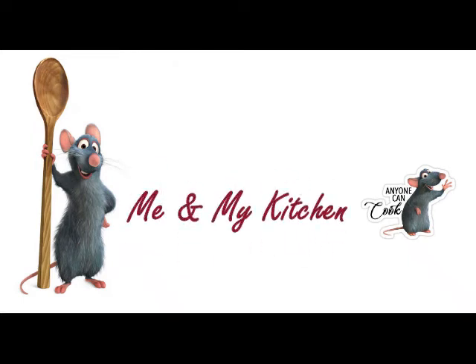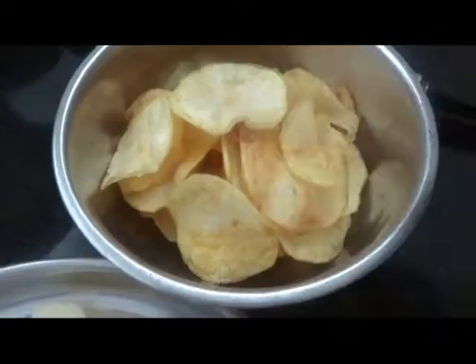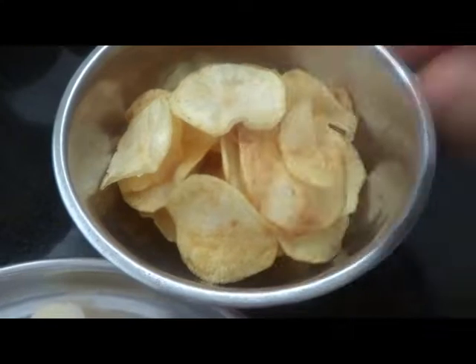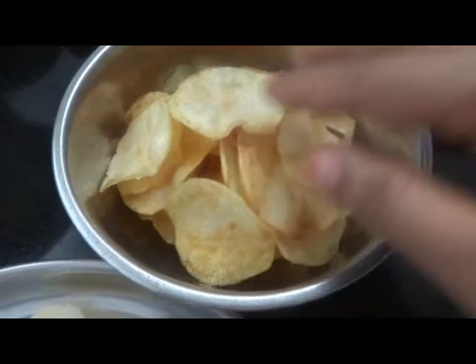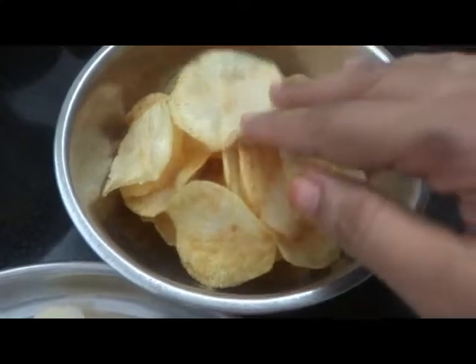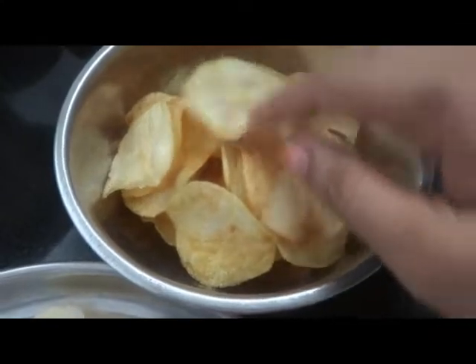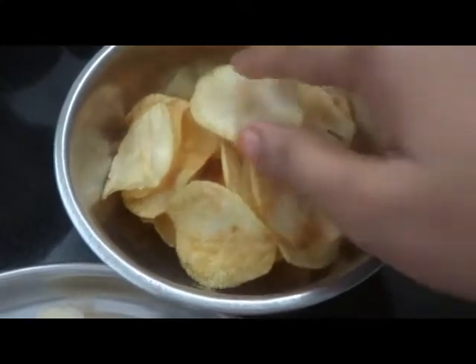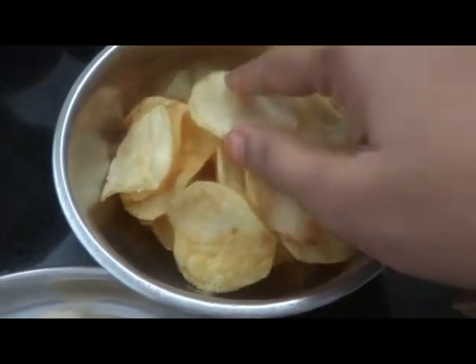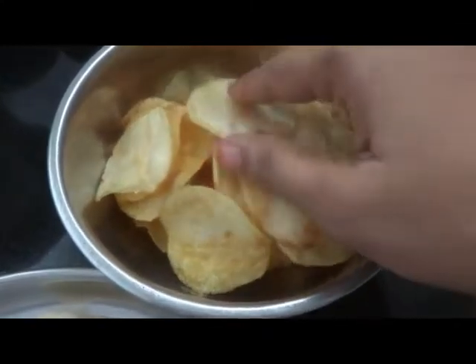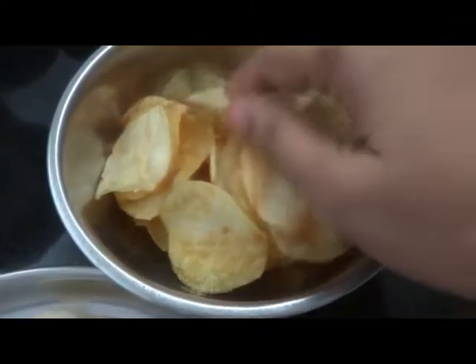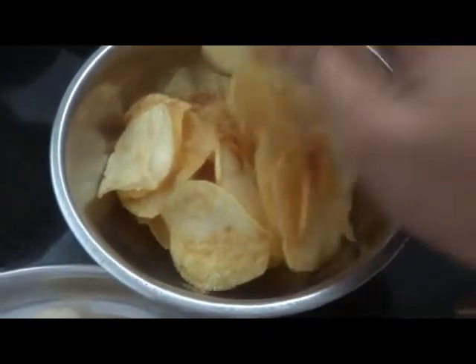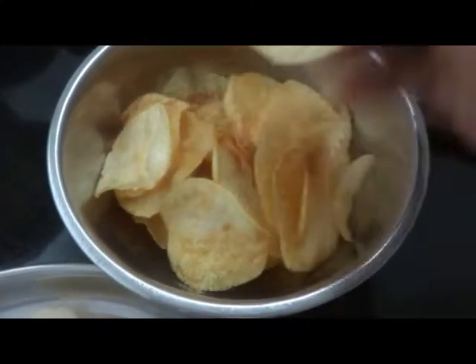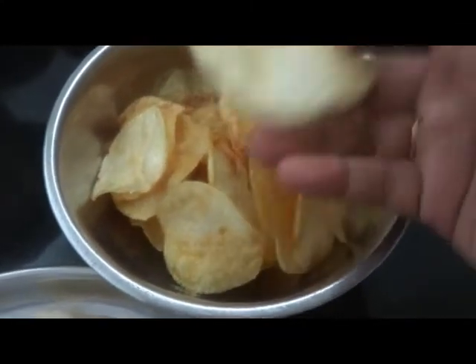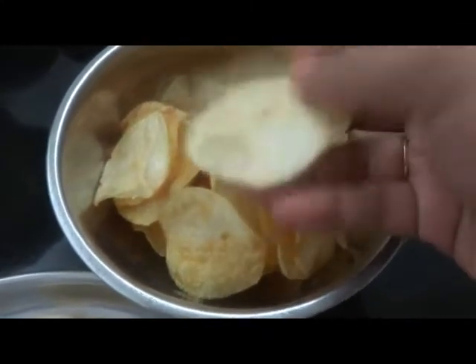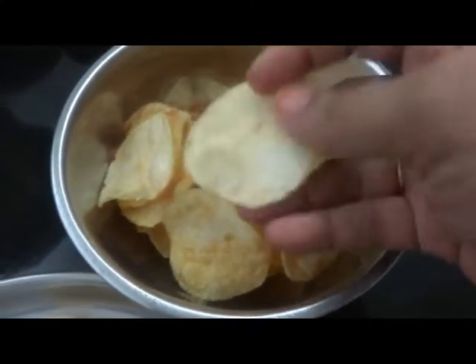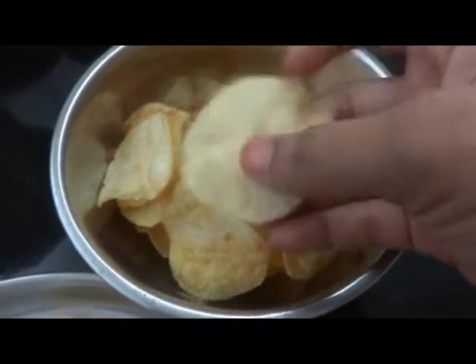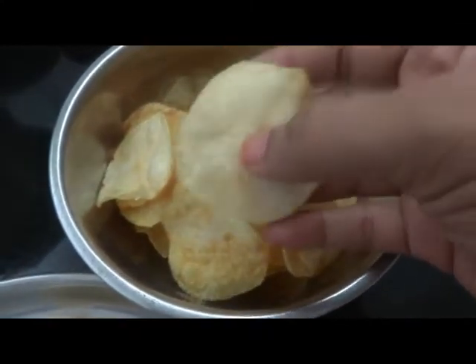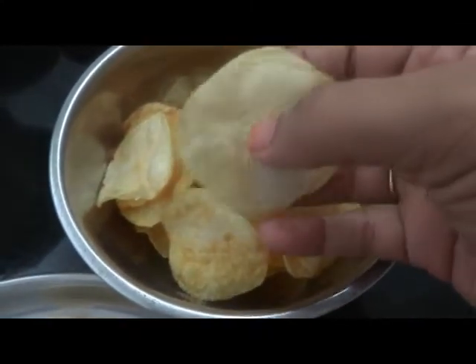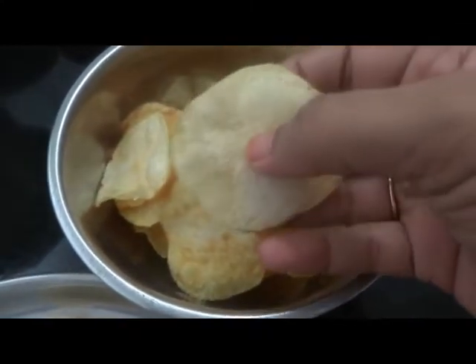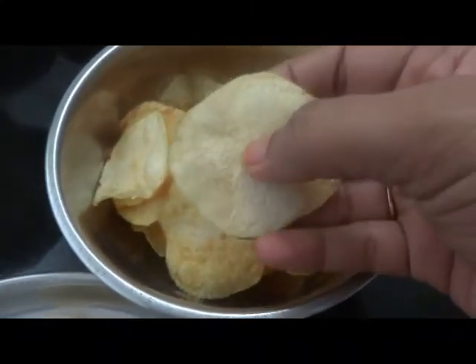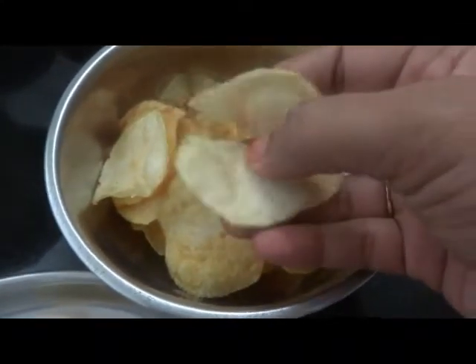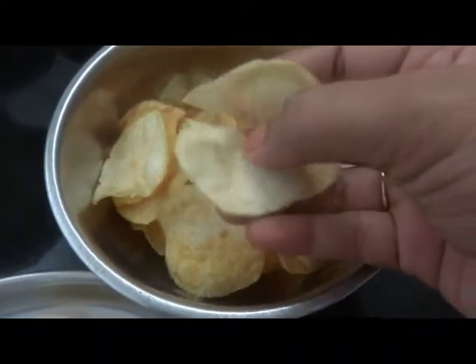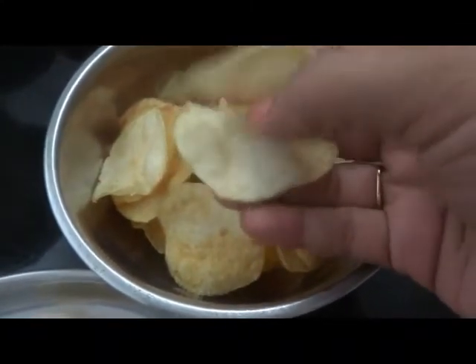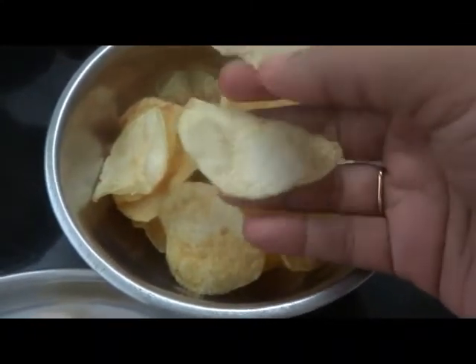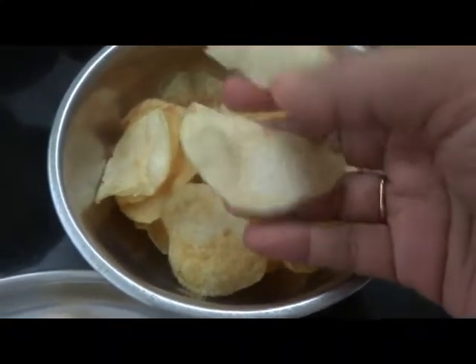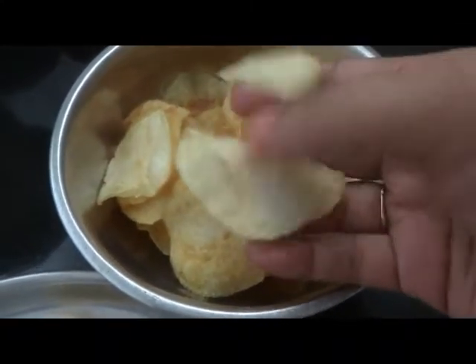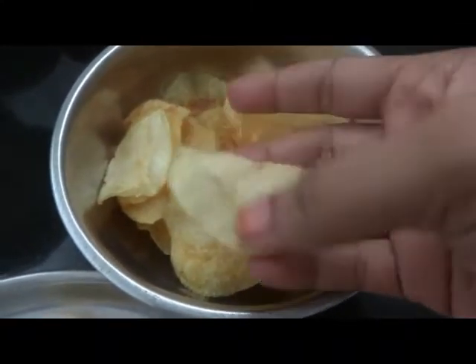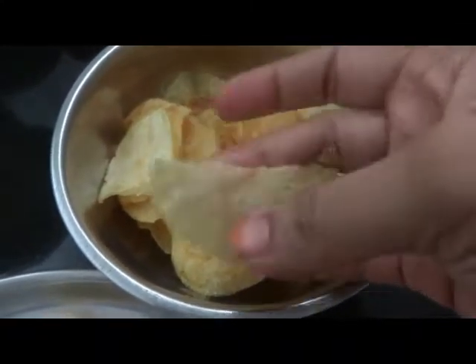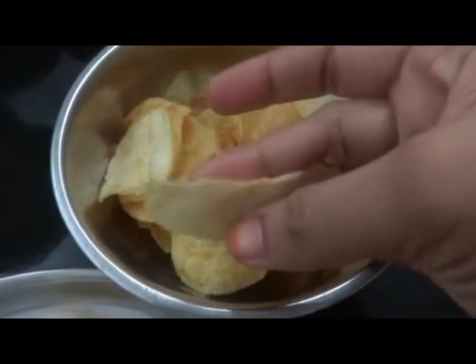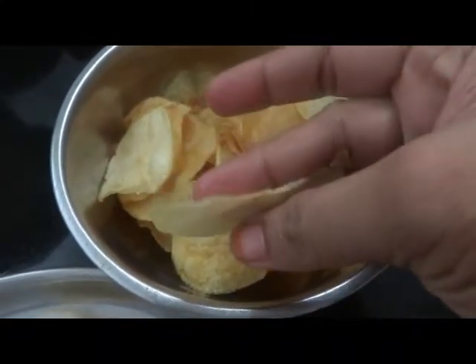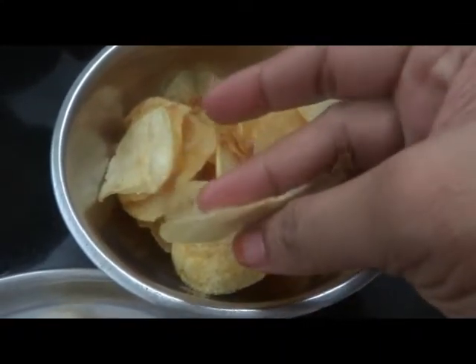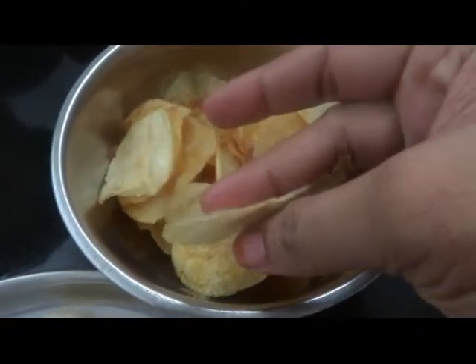Hi friends, welcome to me and my kitchen. Today, I will prepare potato chips — crispy and crunchy.